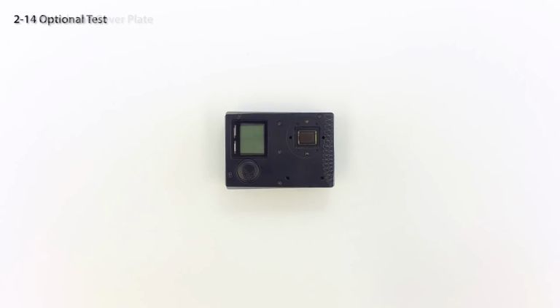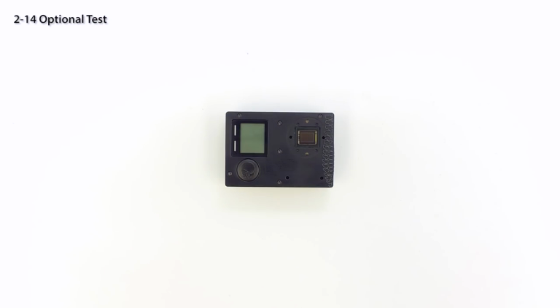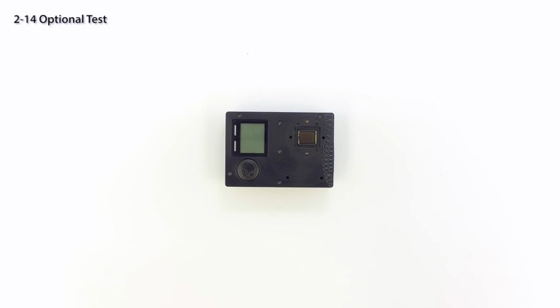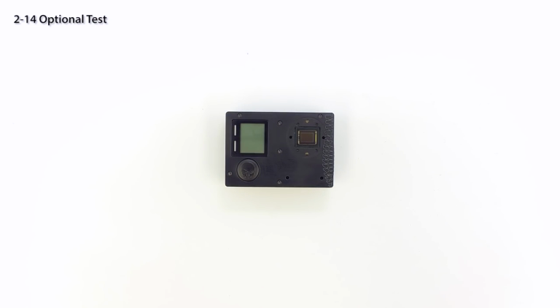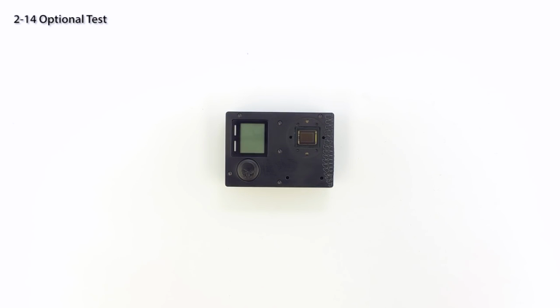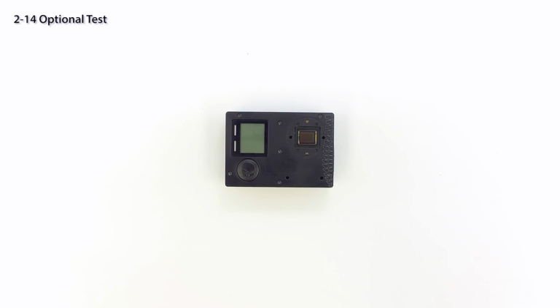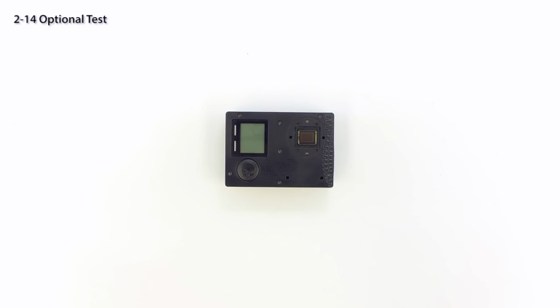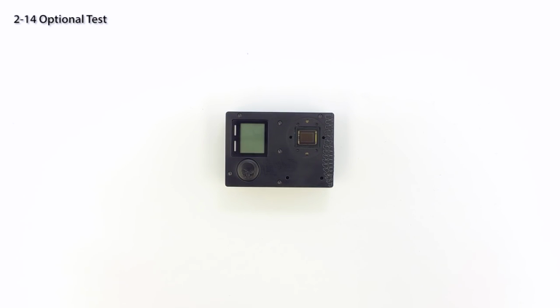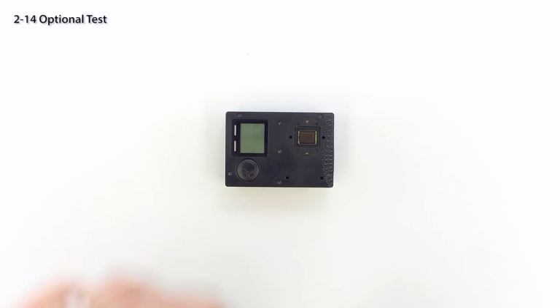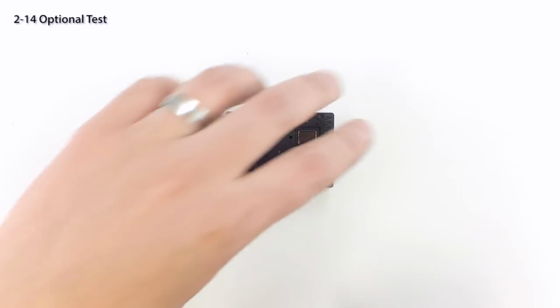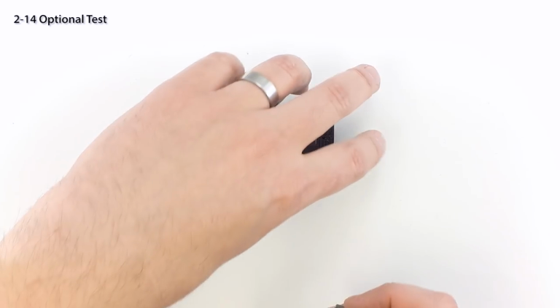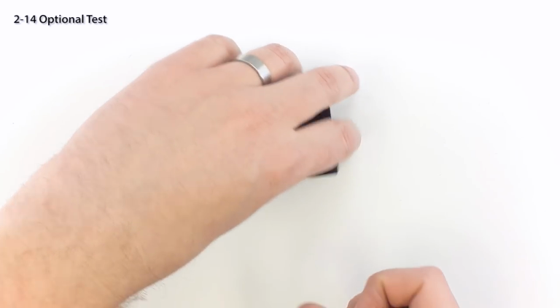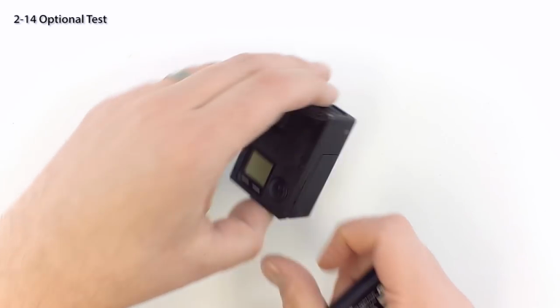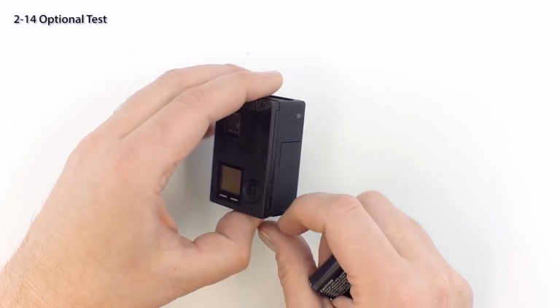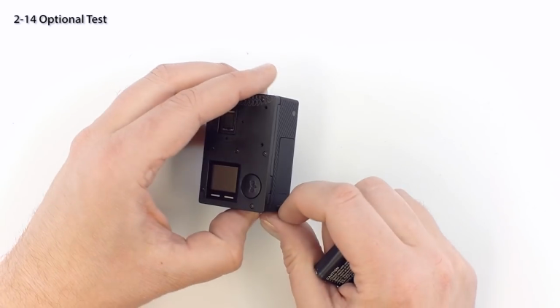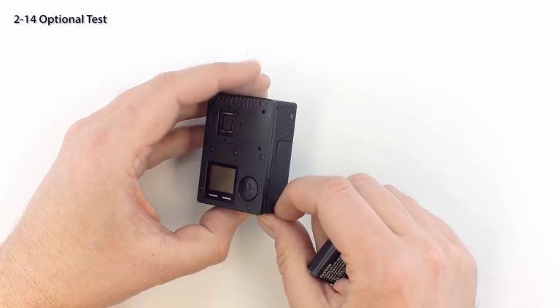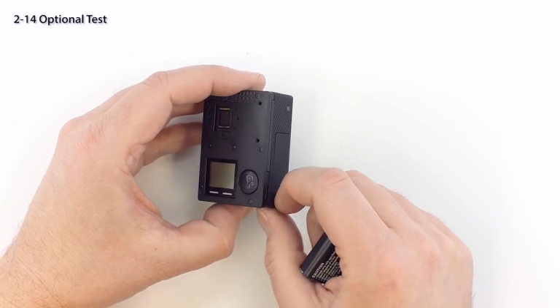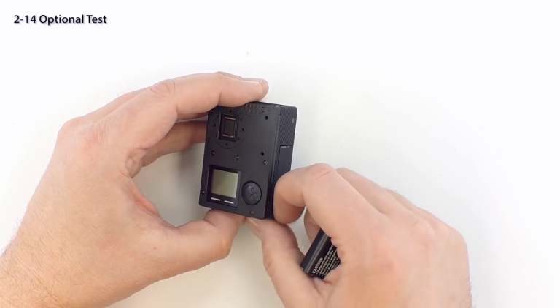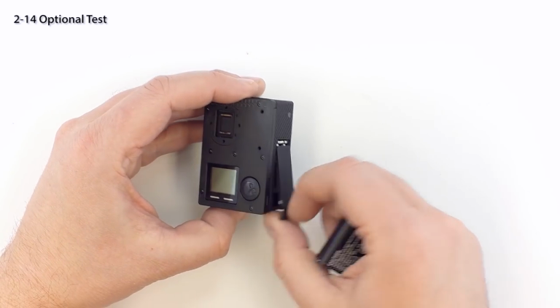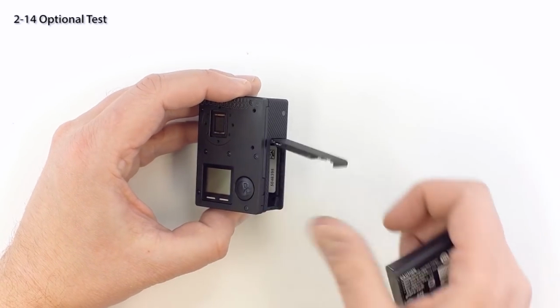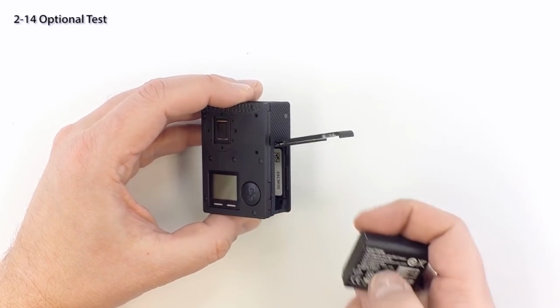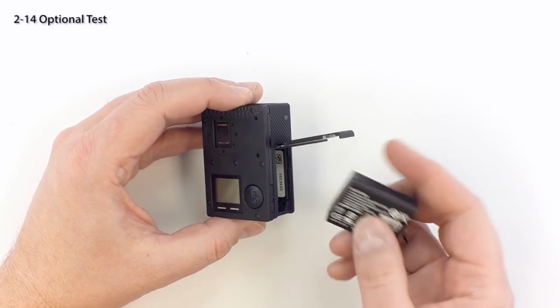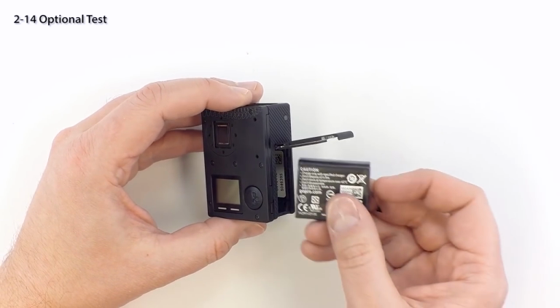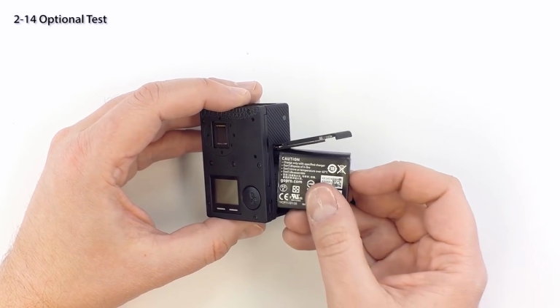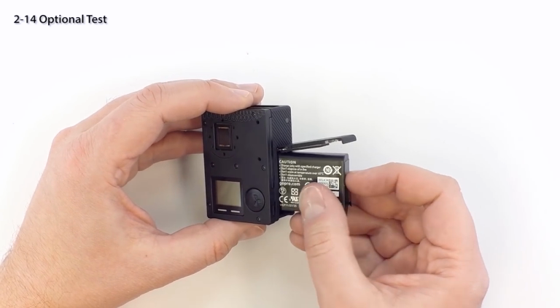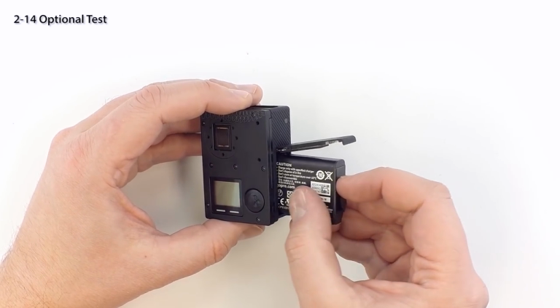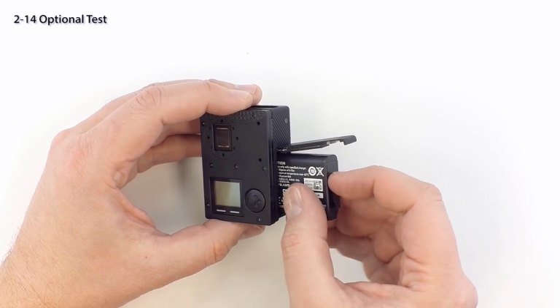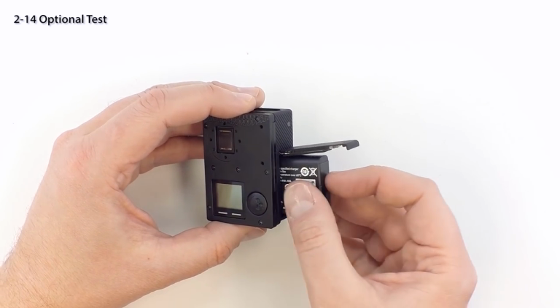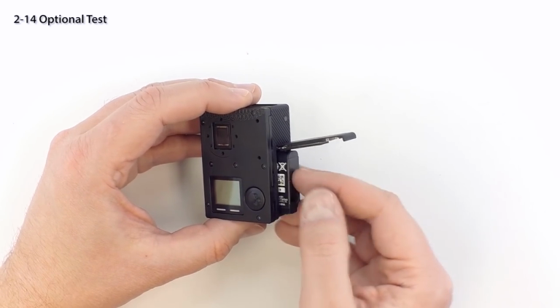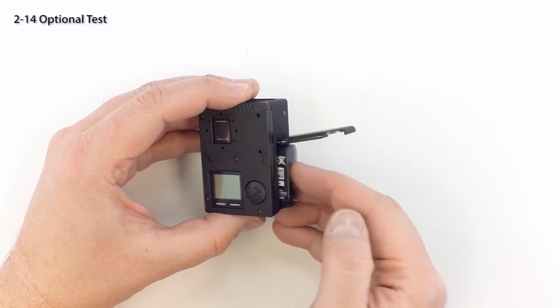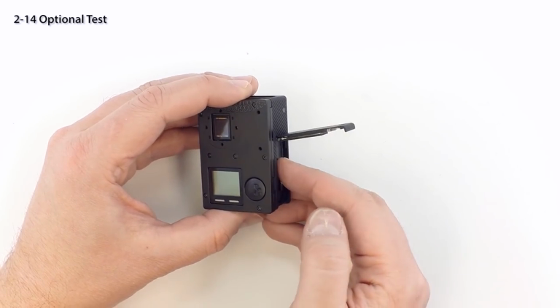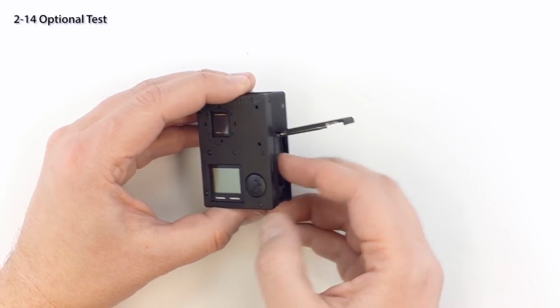Before going further, you may optionally want to perform another quick test to verify everything is functioning properly.